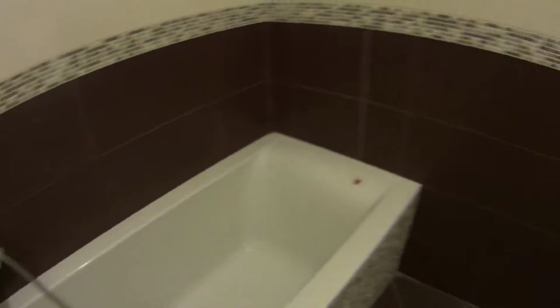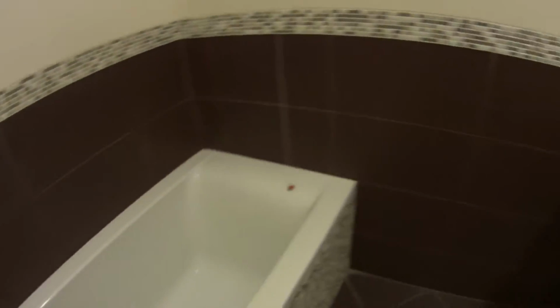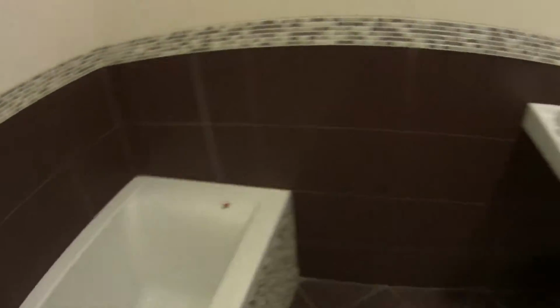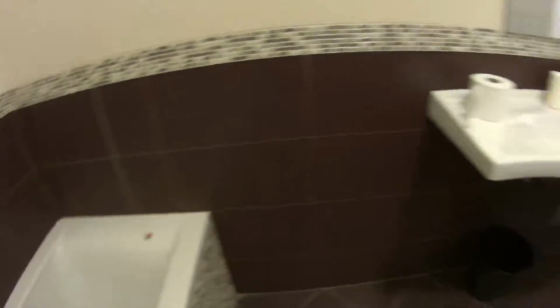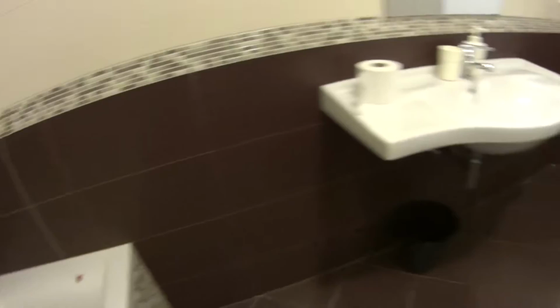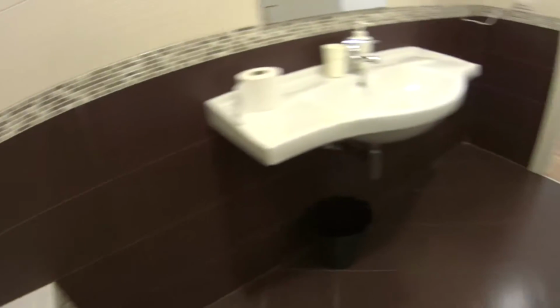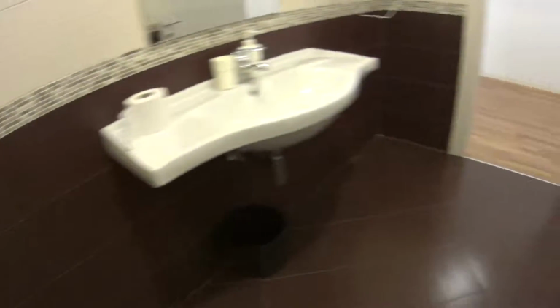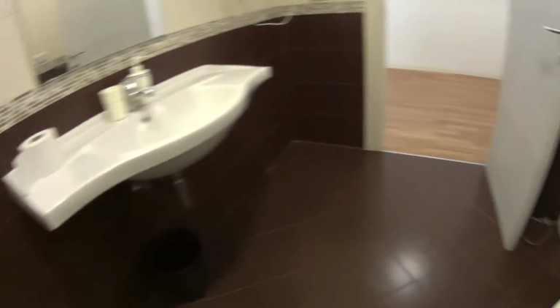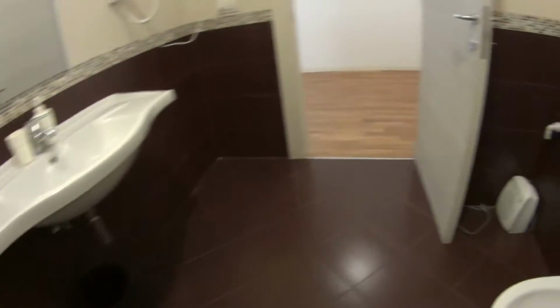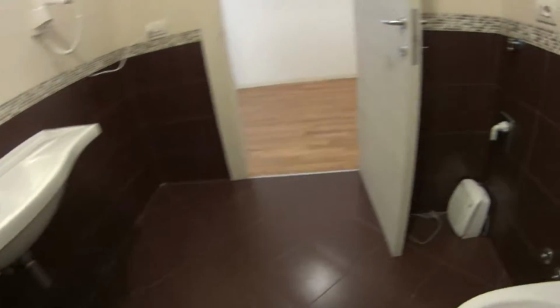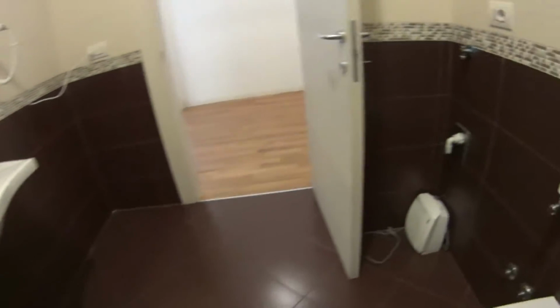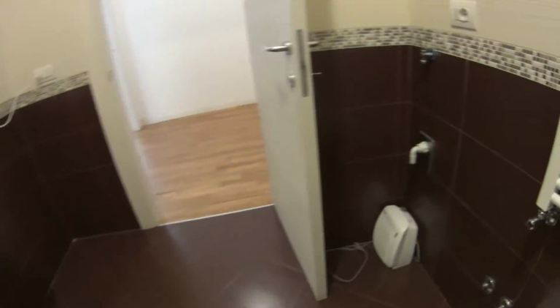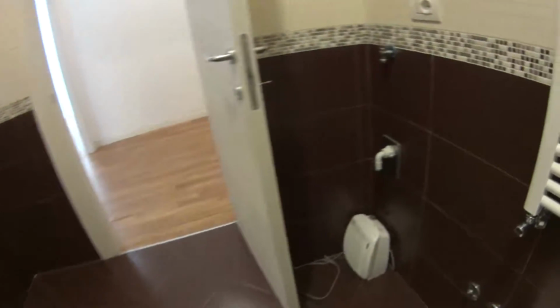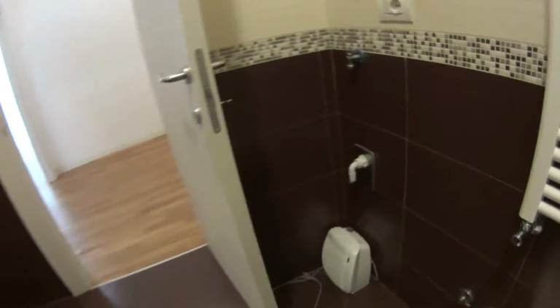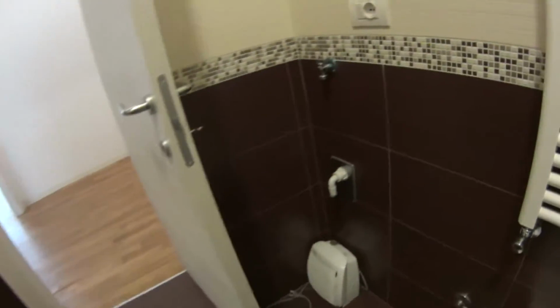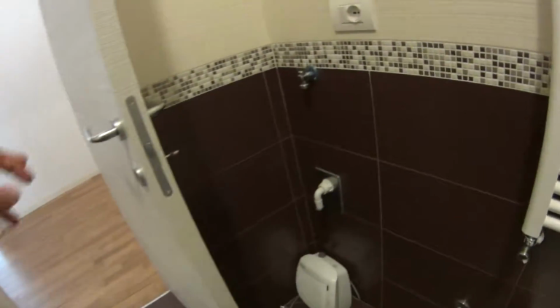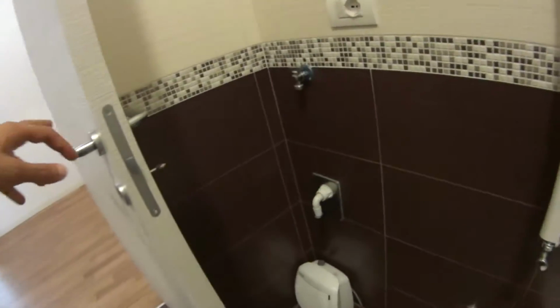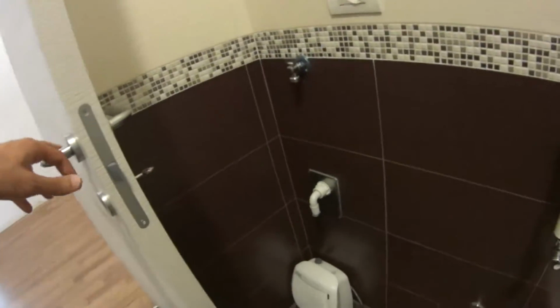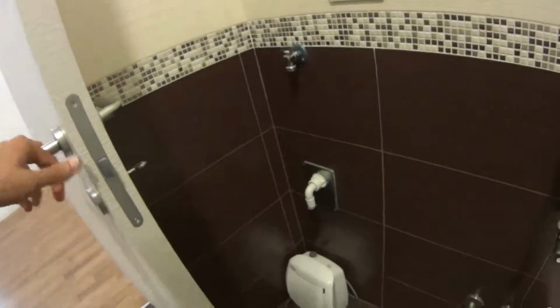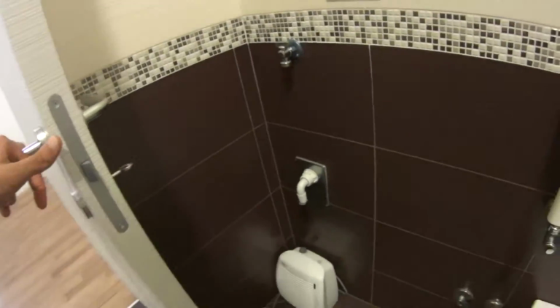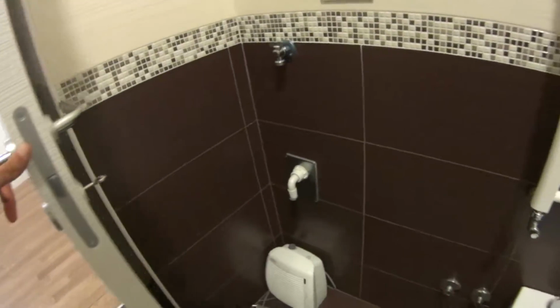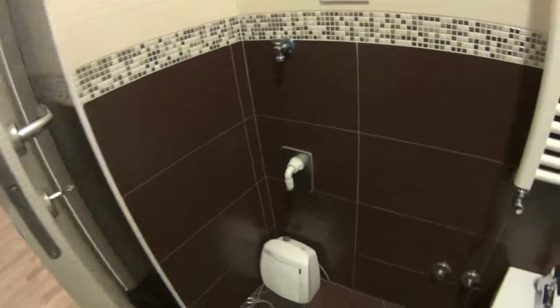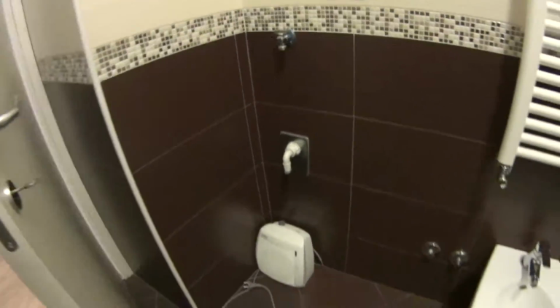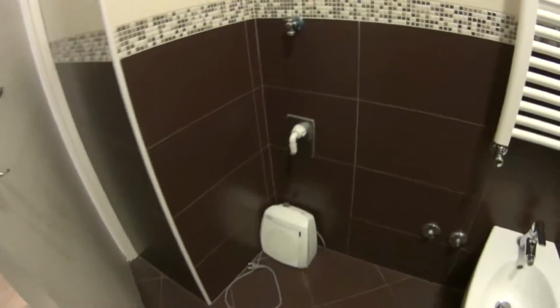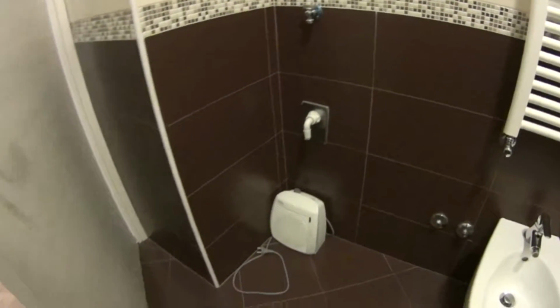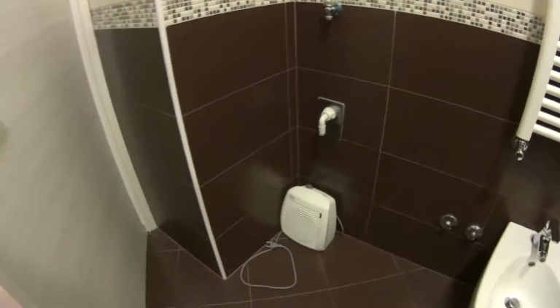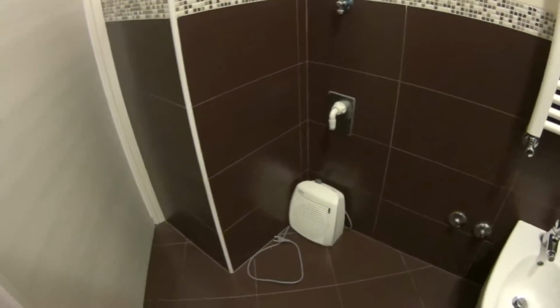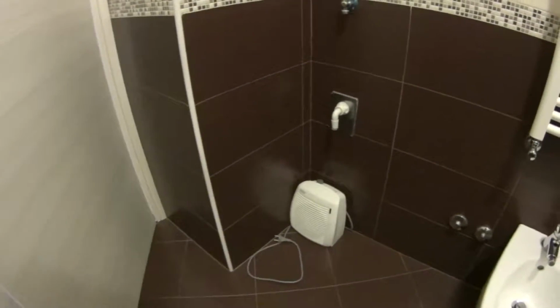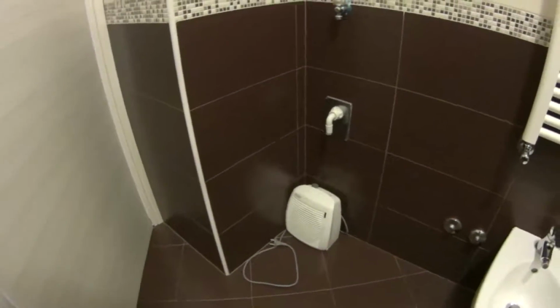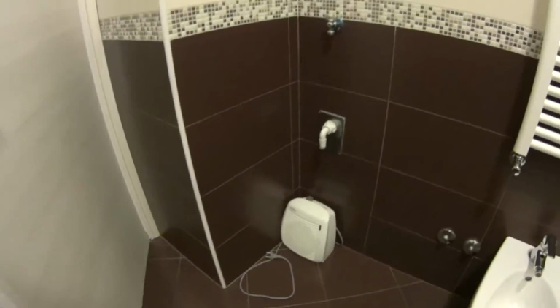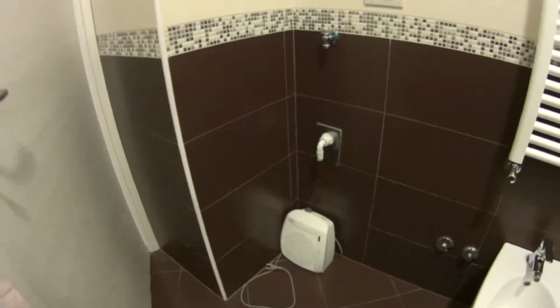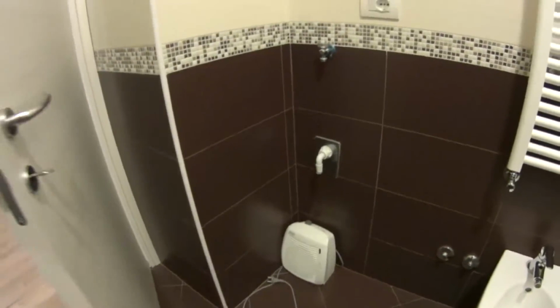While on the opposite corner, just behind the door, we're going to have the washing machine, which is not here yet.